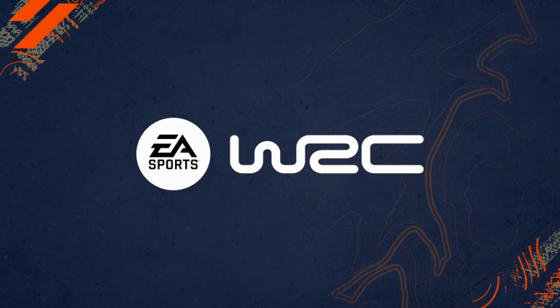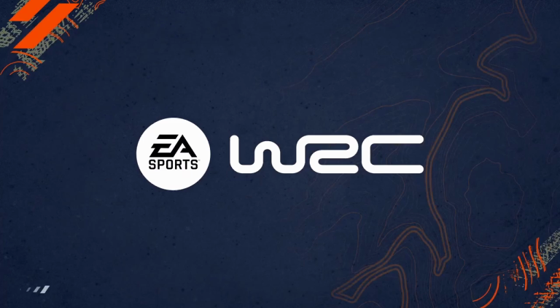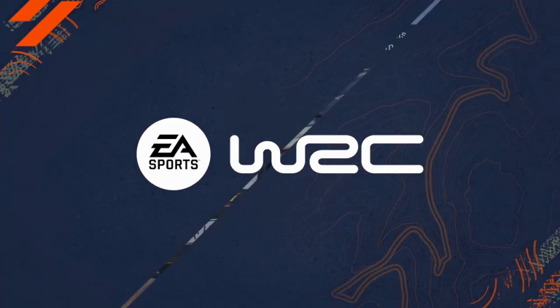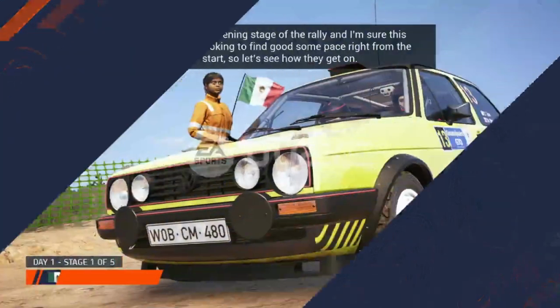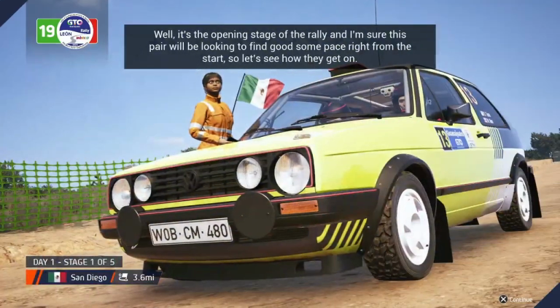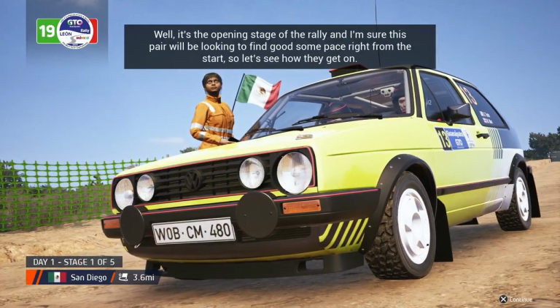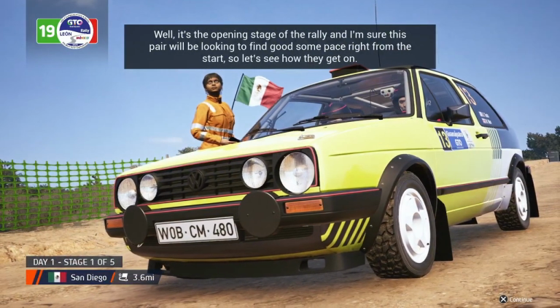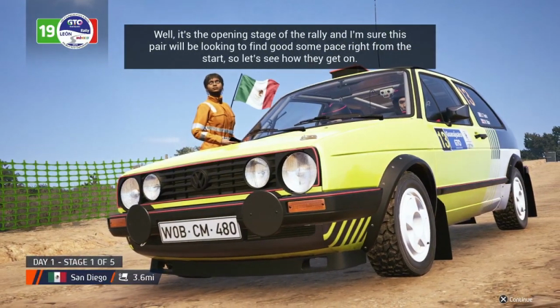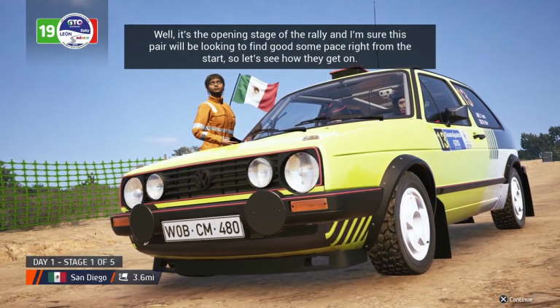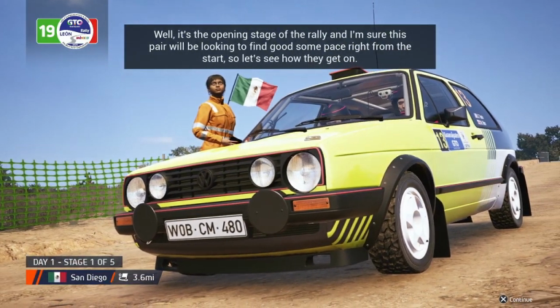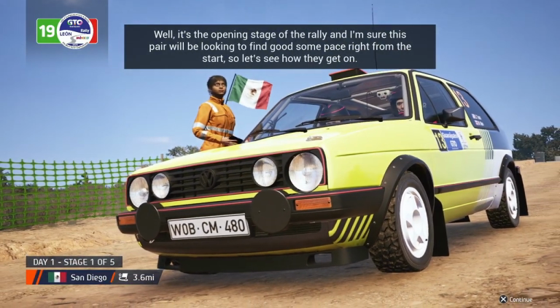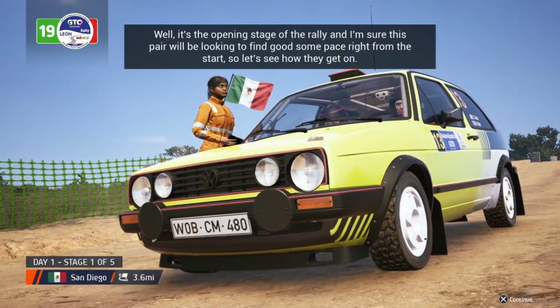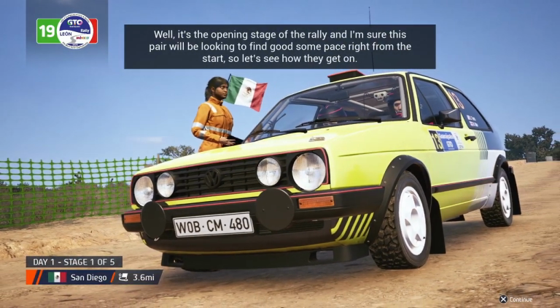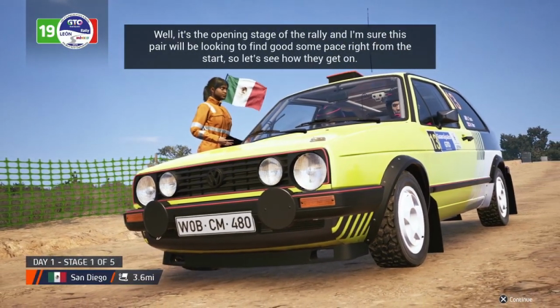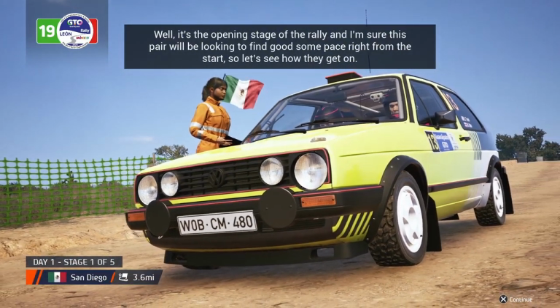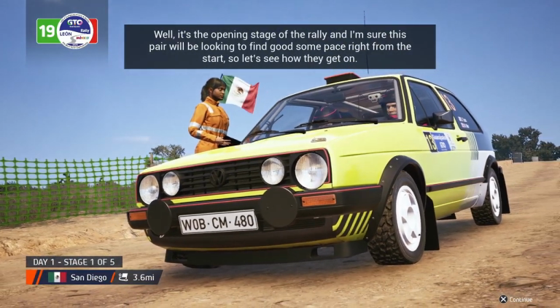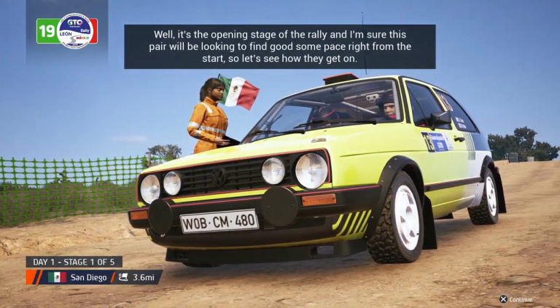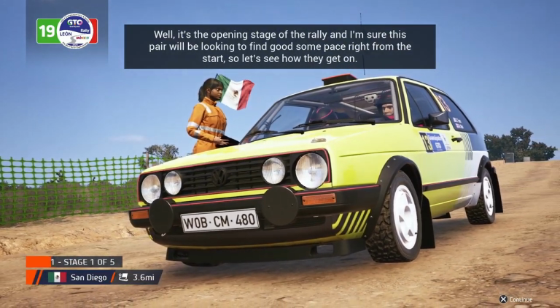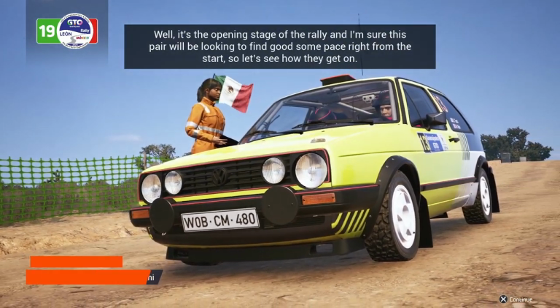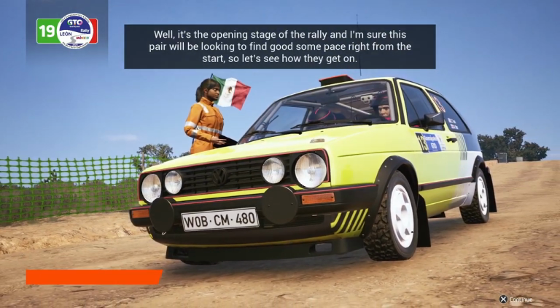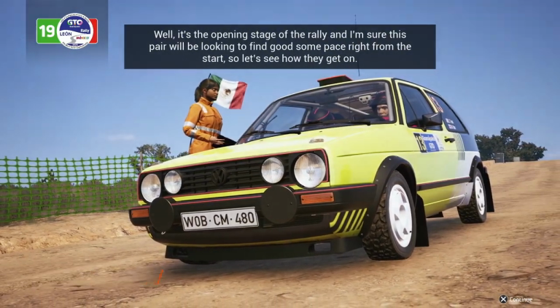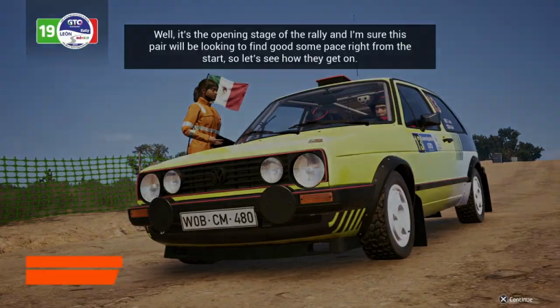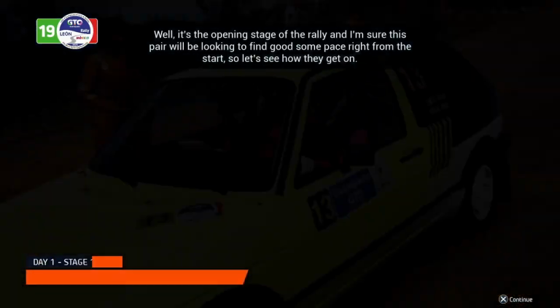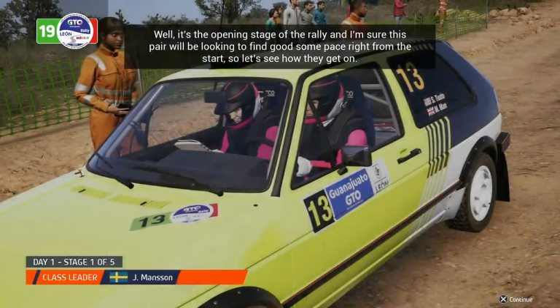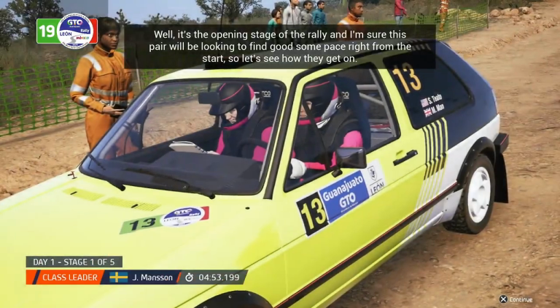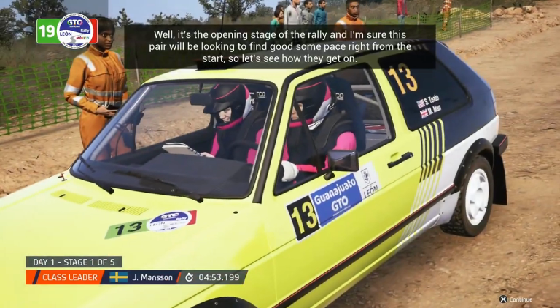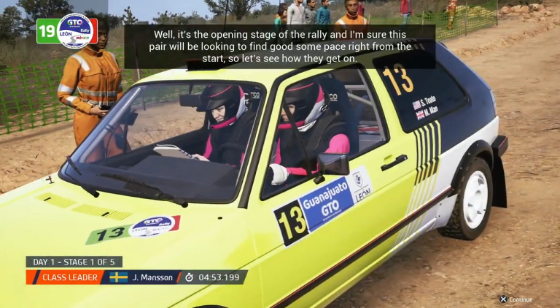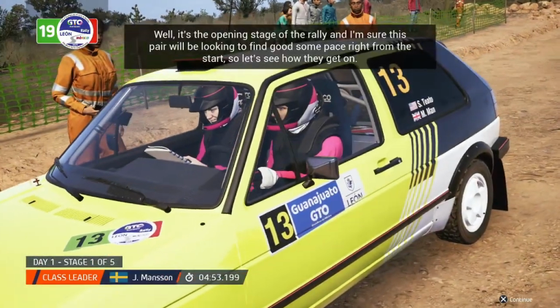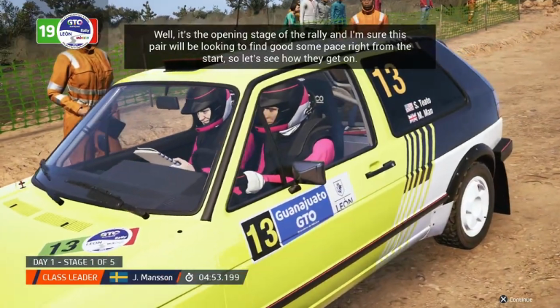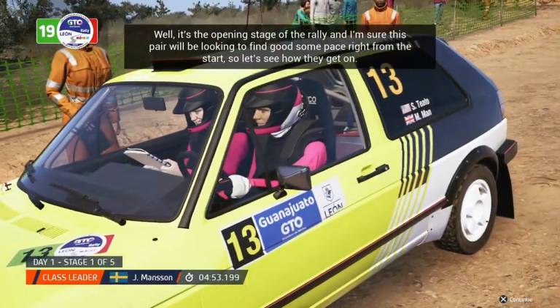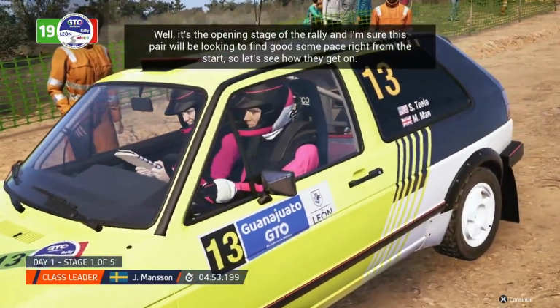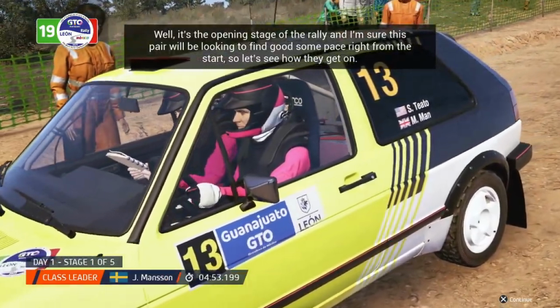Well, it's the opening stage of the rally, and I'm sure this pair will be looking to find some good pace right from the start. So let's see how they get on.